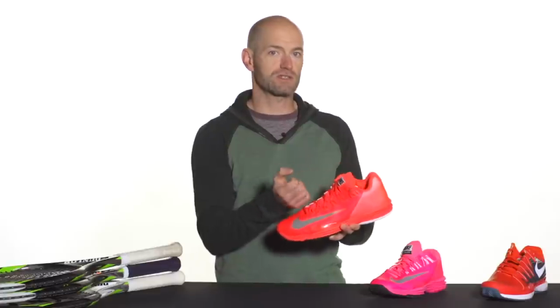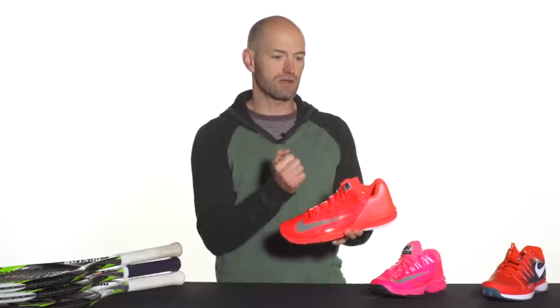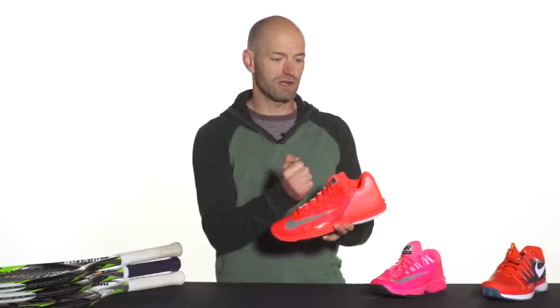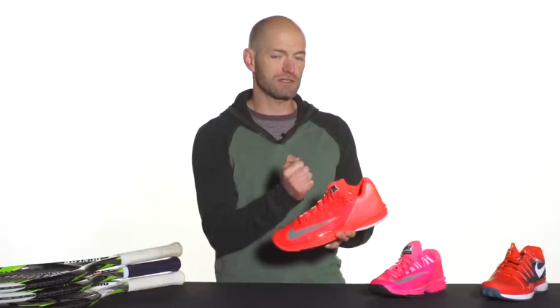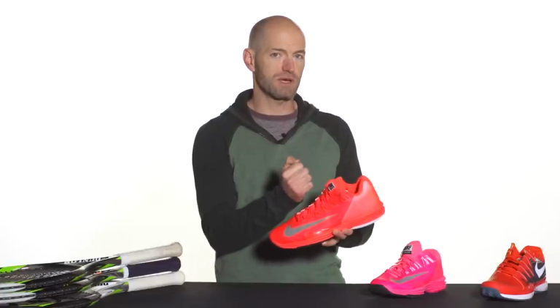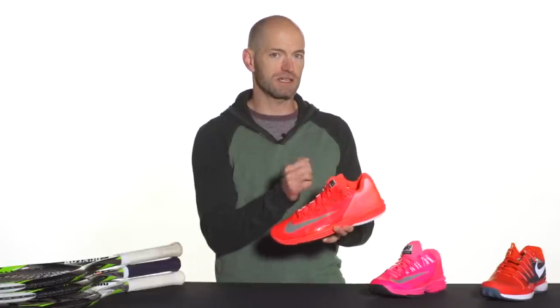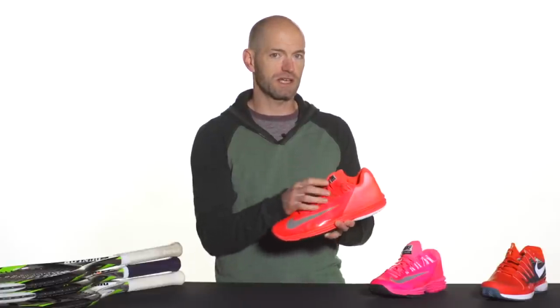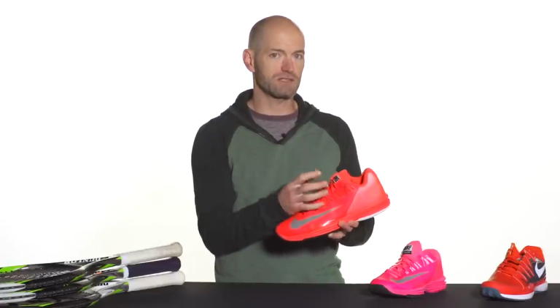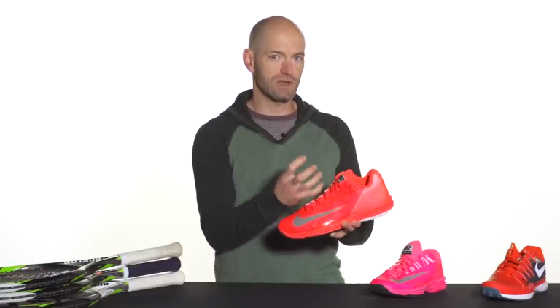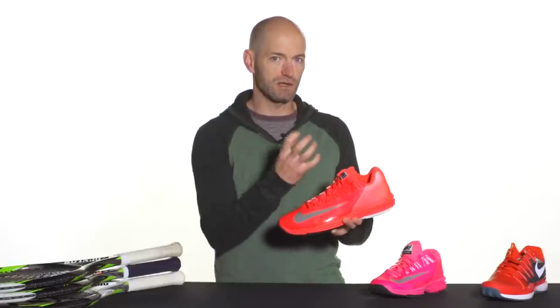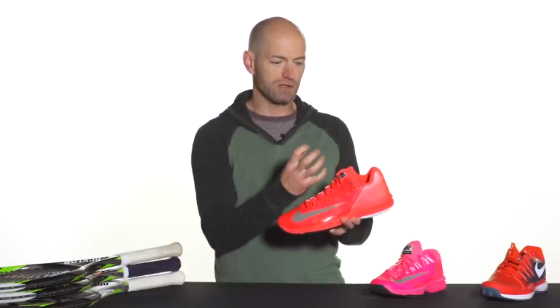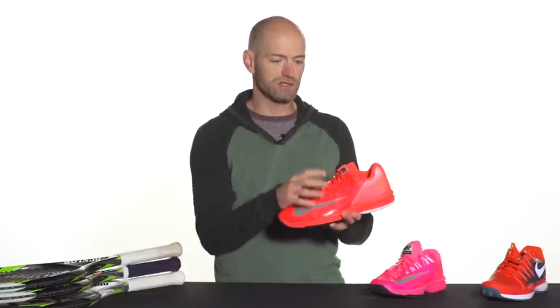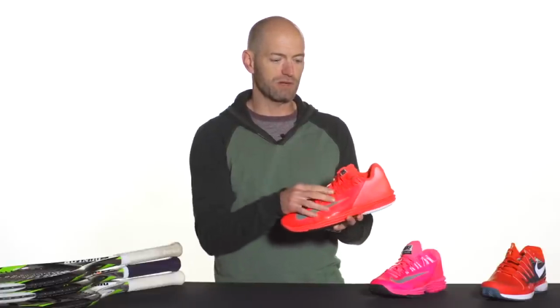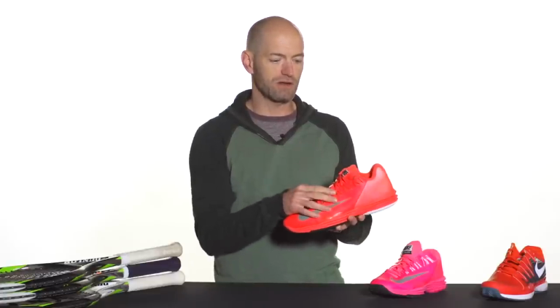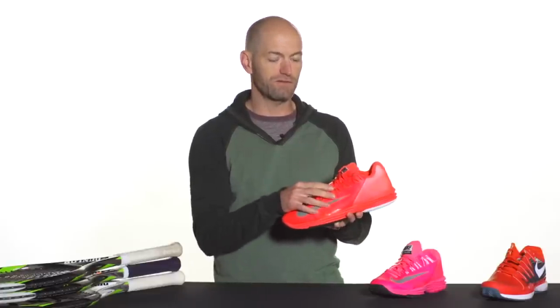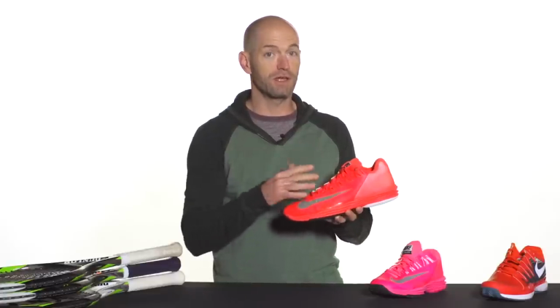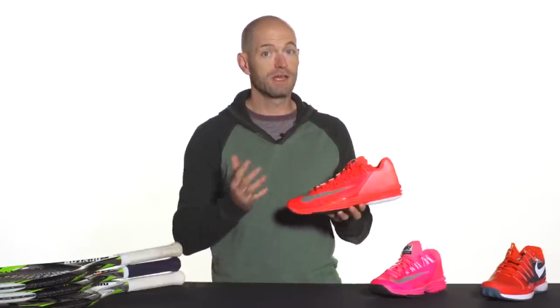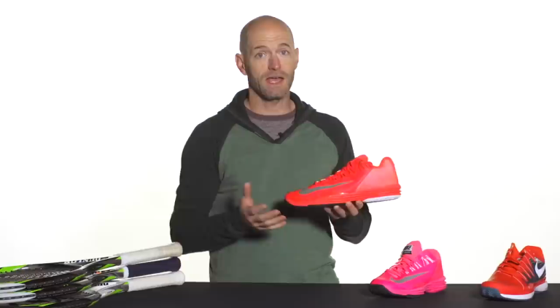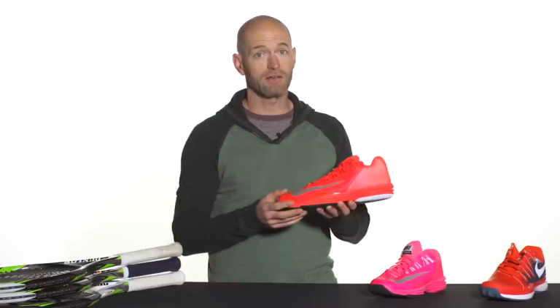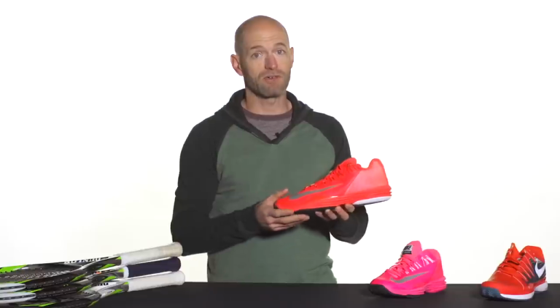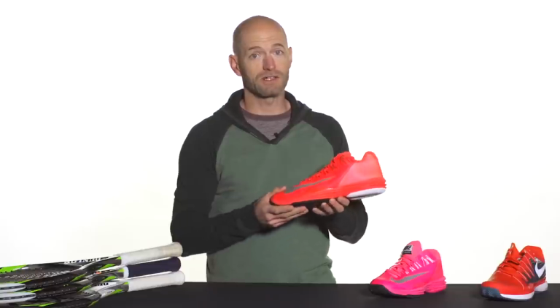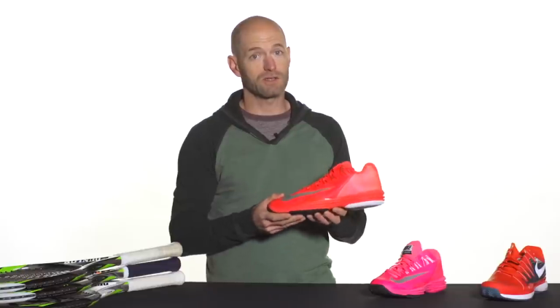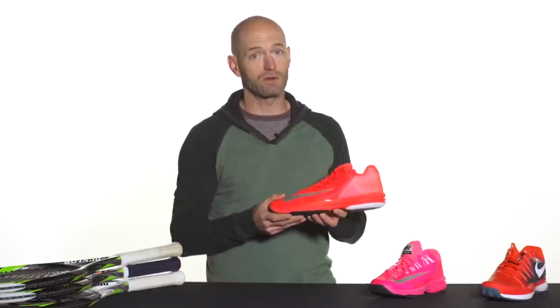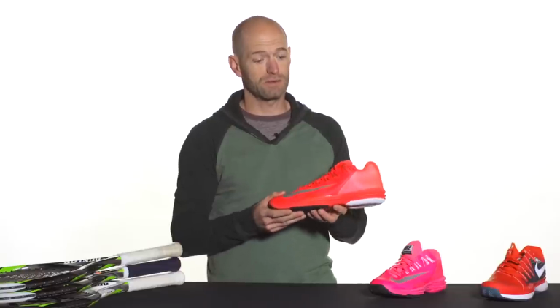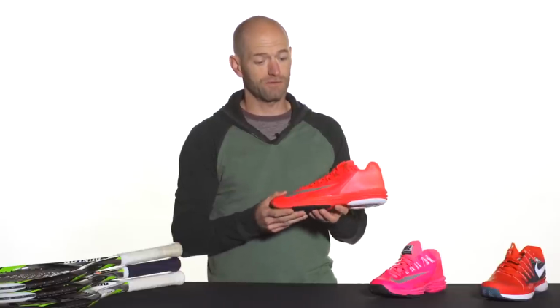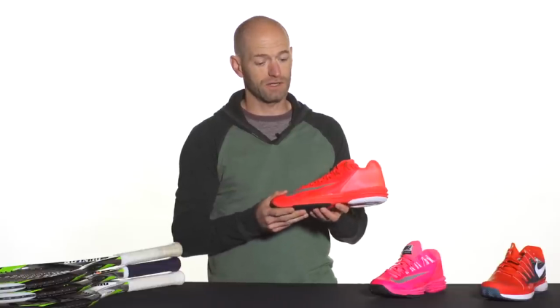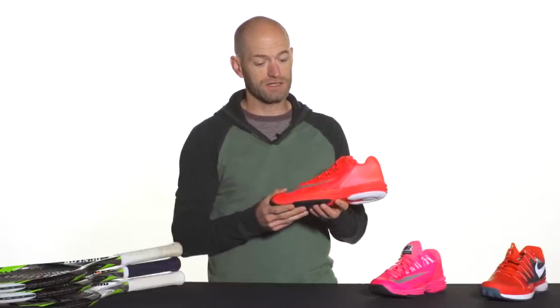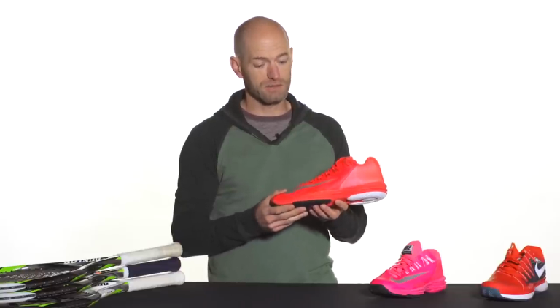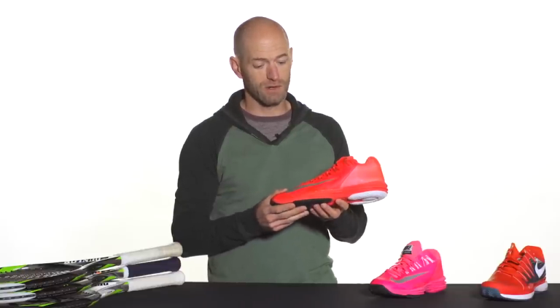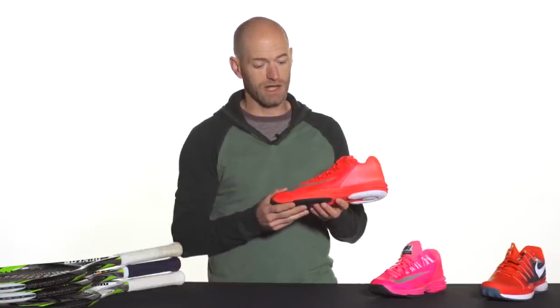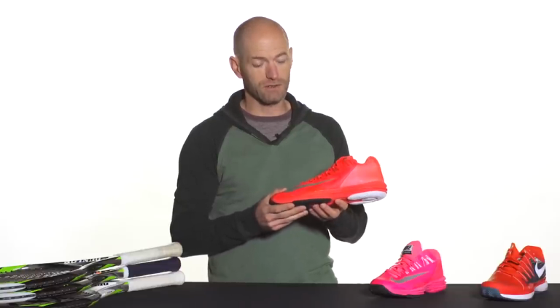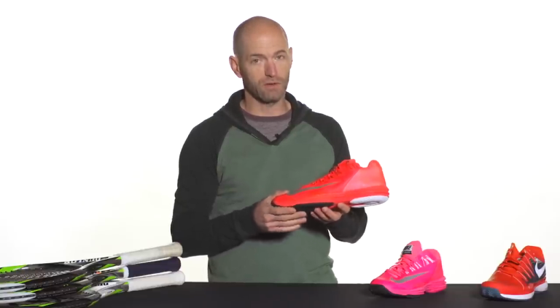So when you cinch the laces, these fingers right here on the lace system — the adaptive fit wraps around the foot, really holds the foot securely. So you can get a really customized fit. You can do specific eyelets at different tensions, really customizing it to lock the shoe in around your foot. And it really does hold your foot exceptionally well out there on the court.